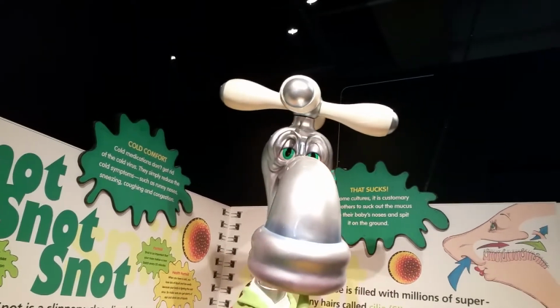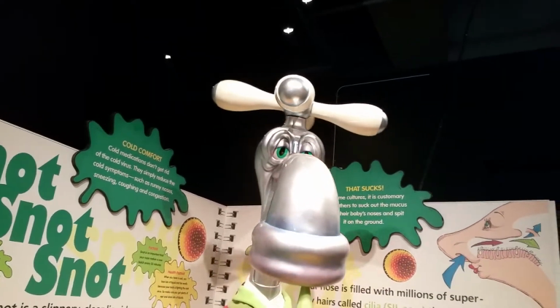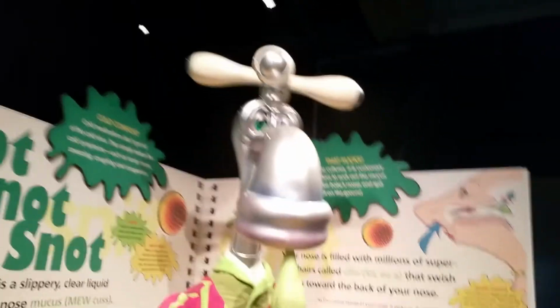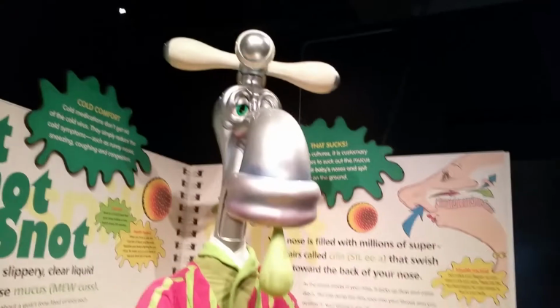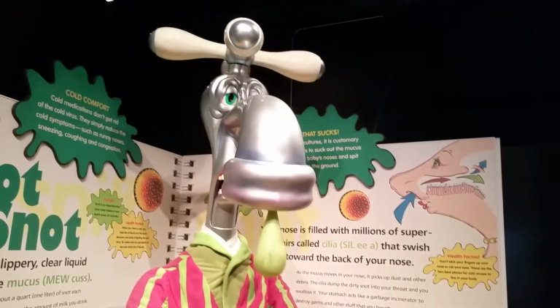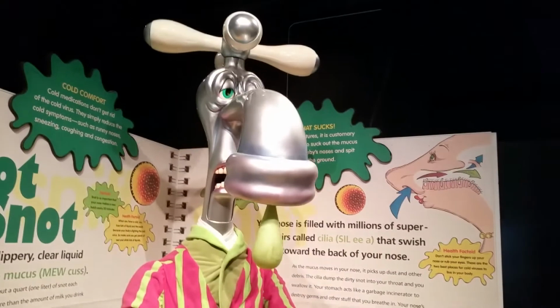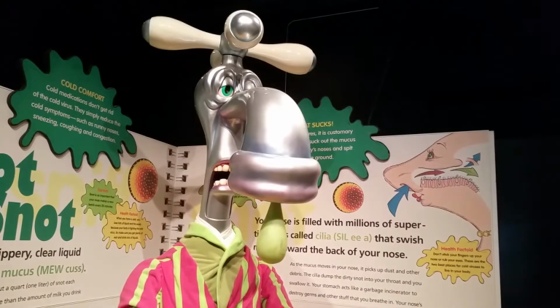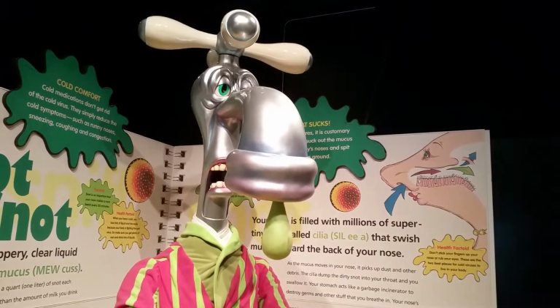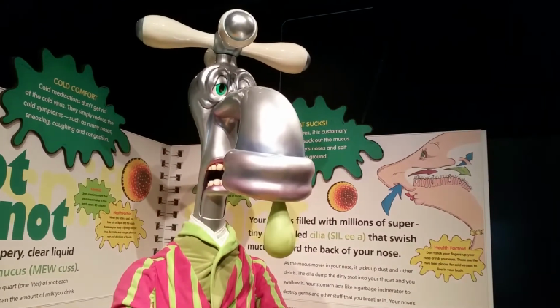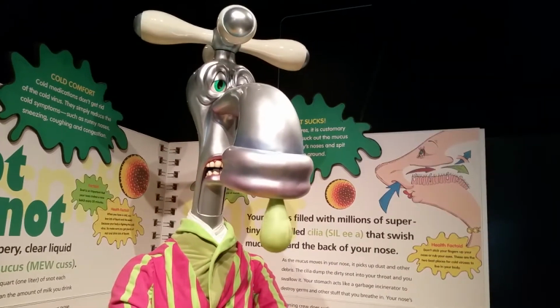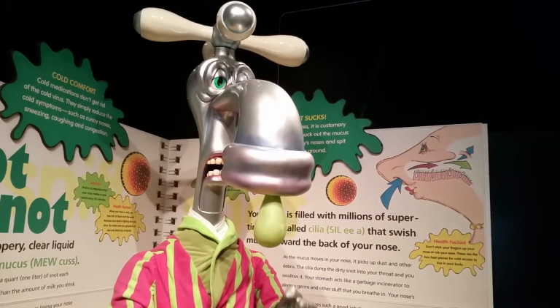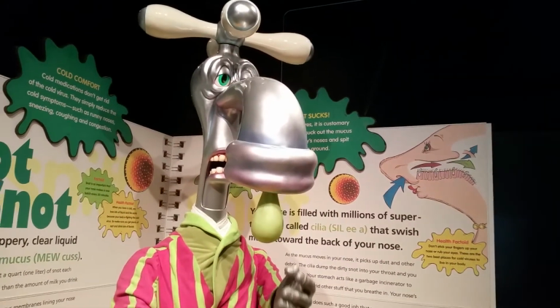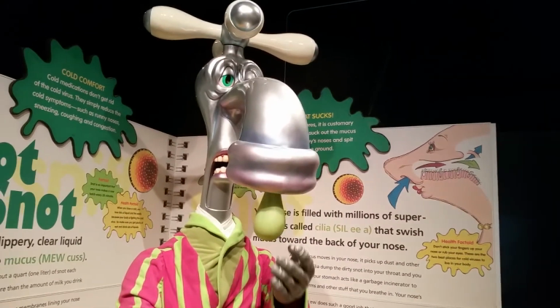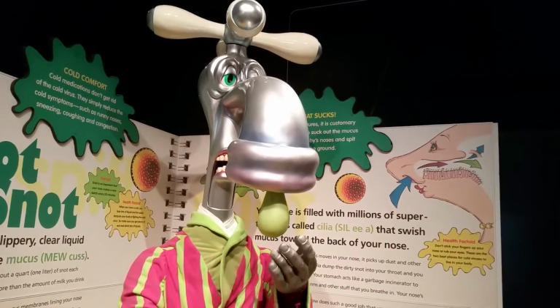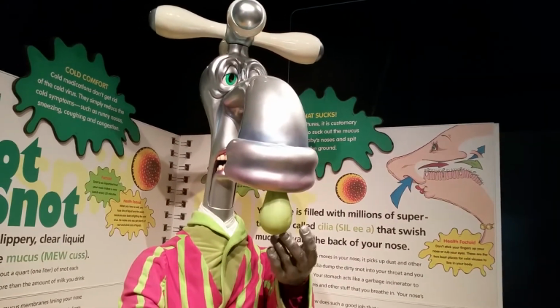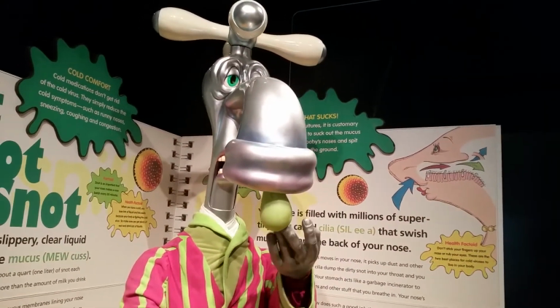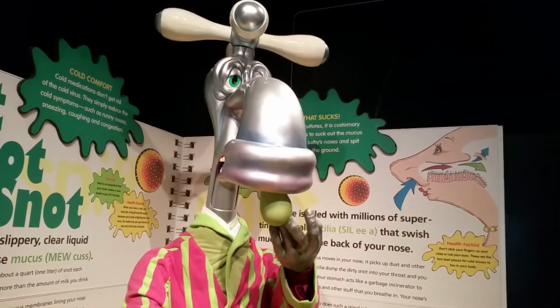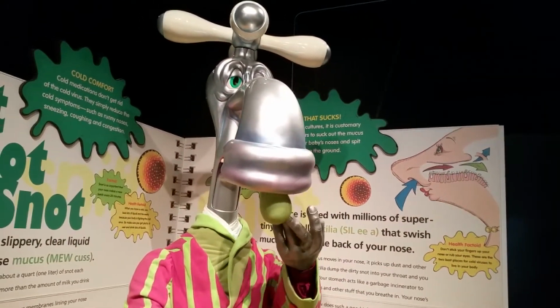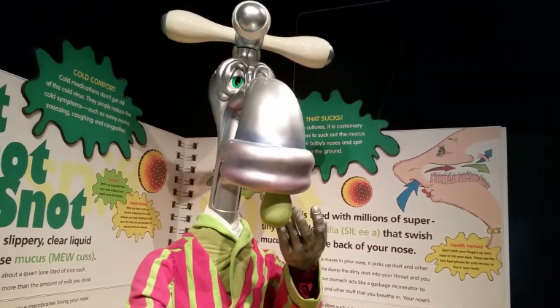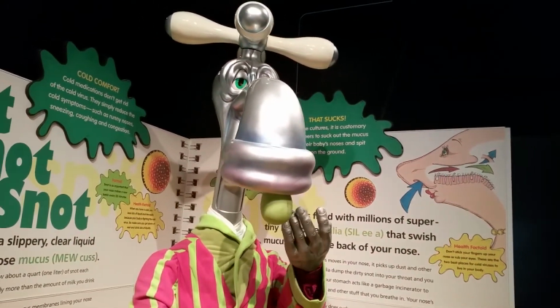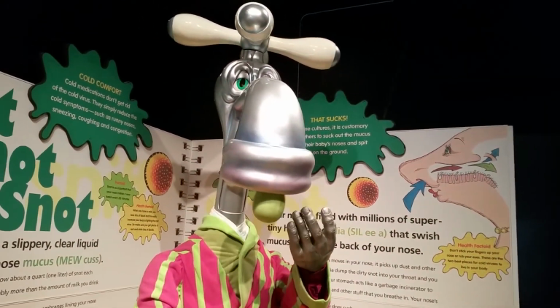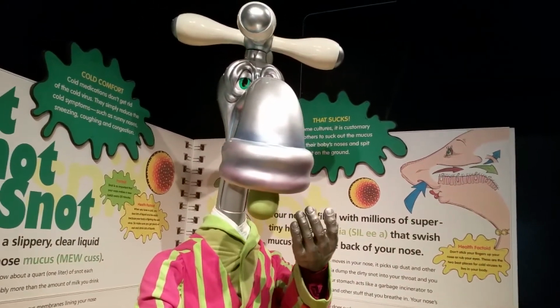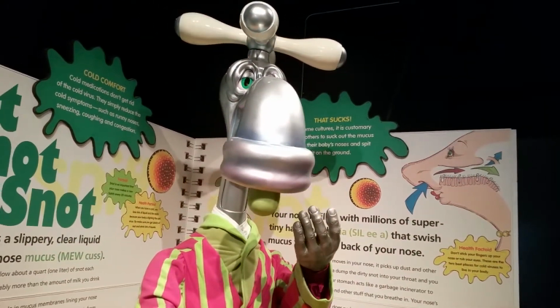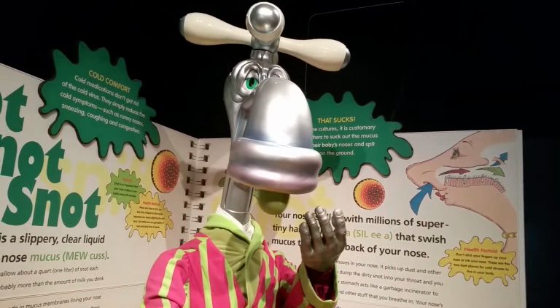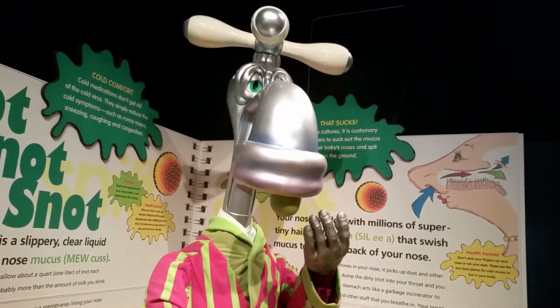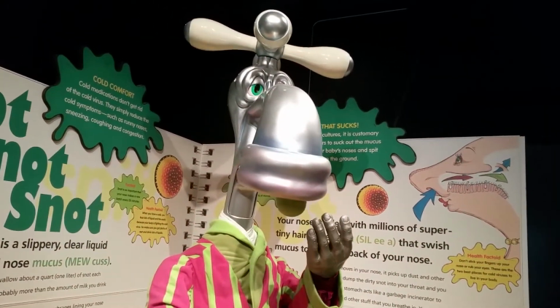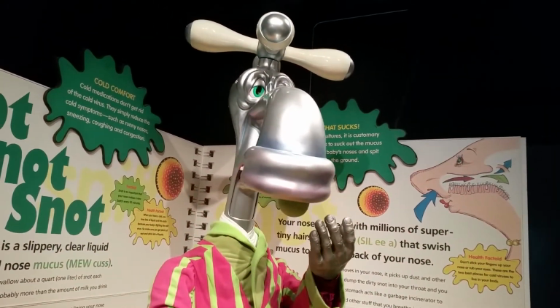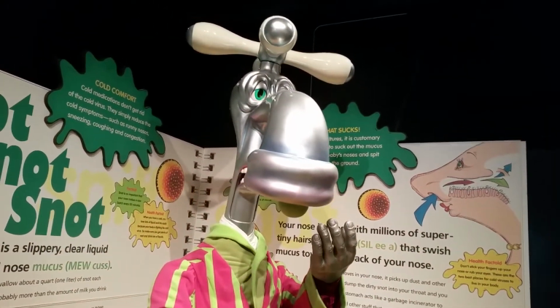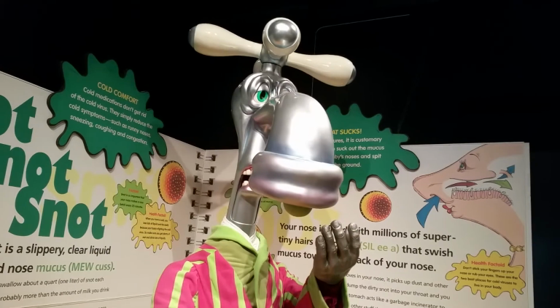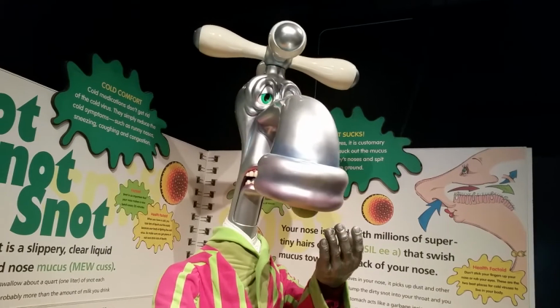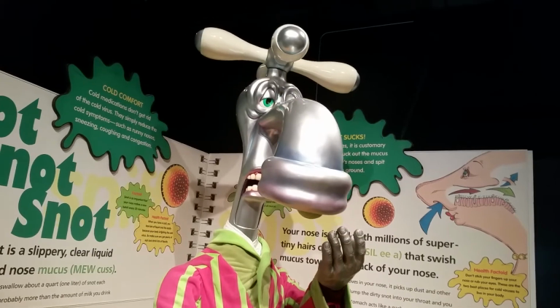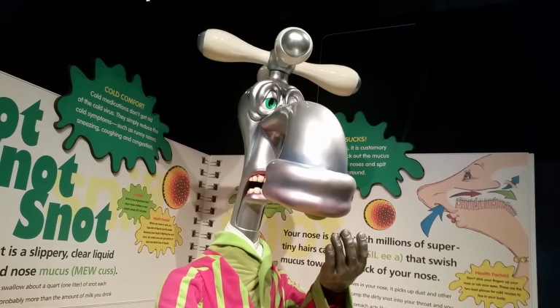However, after a few minutes, these people become used to the bright sunlight and the cilia start working again.